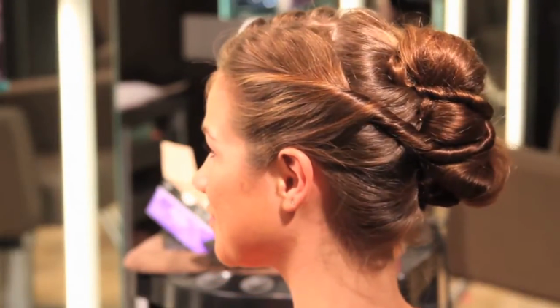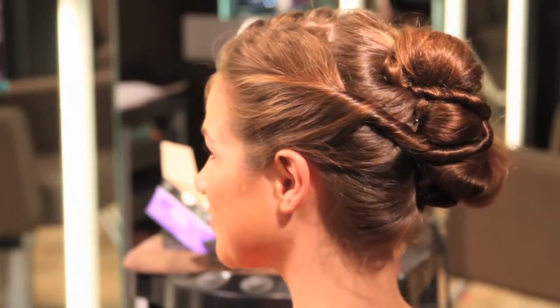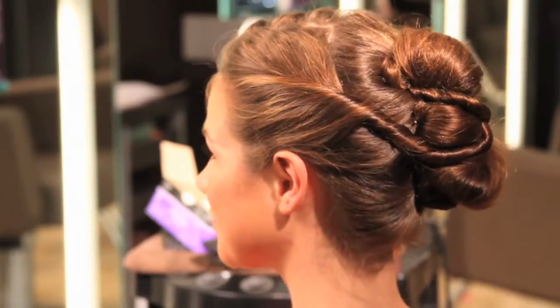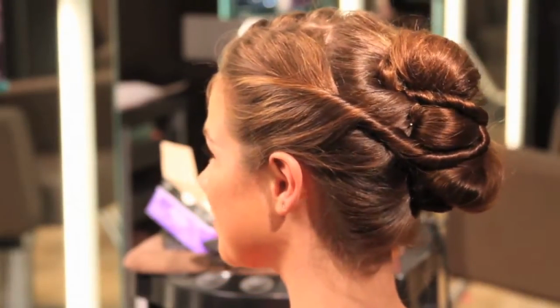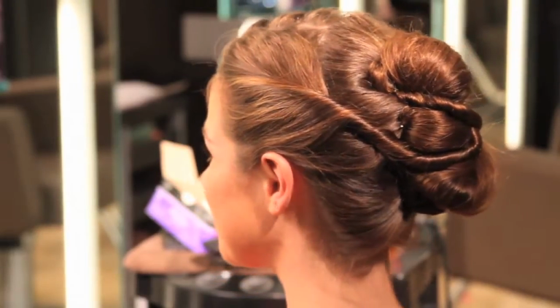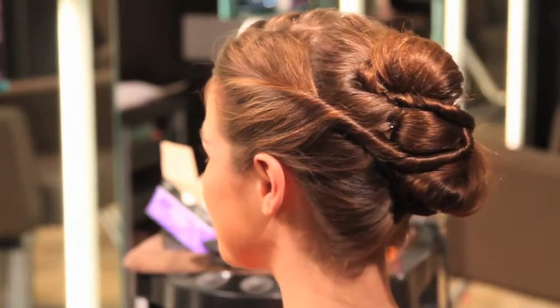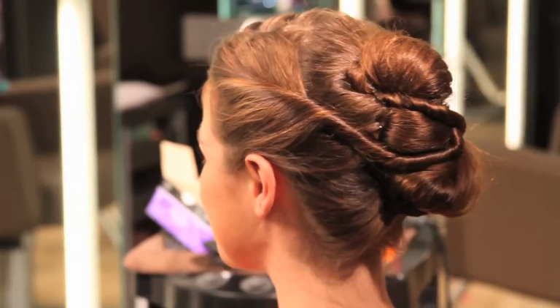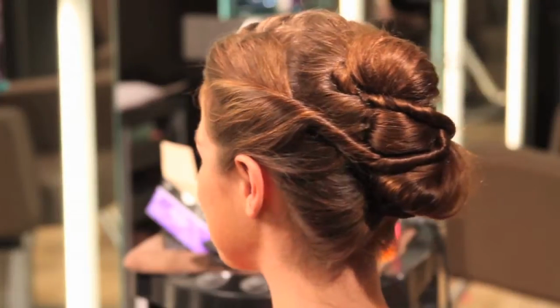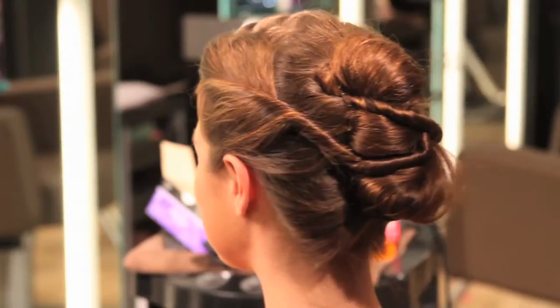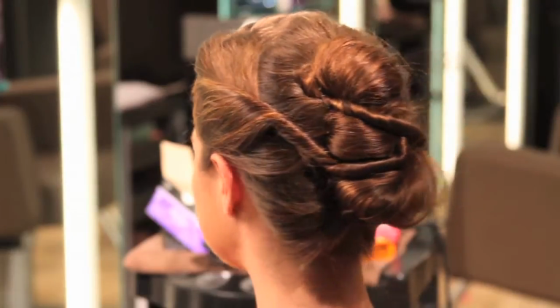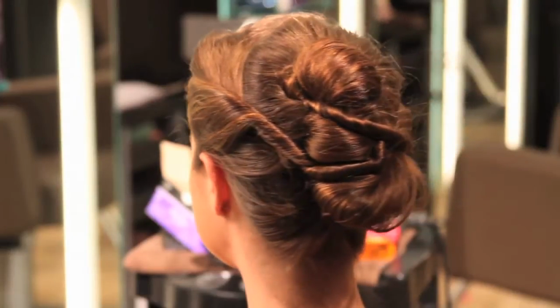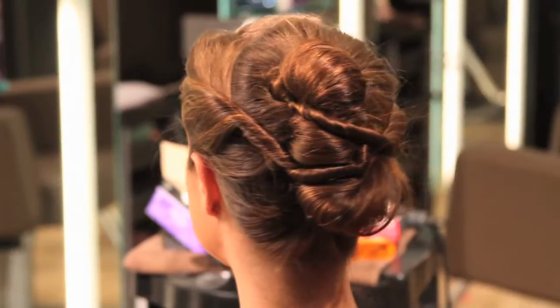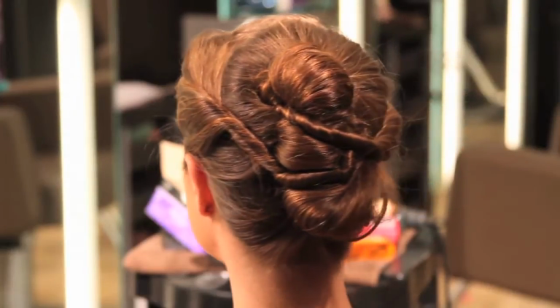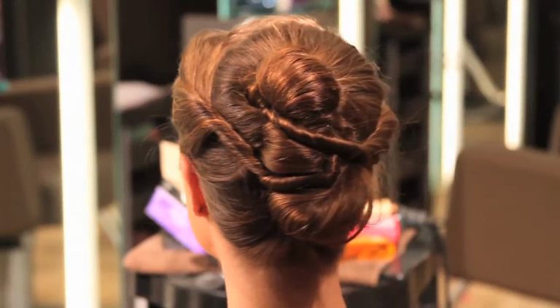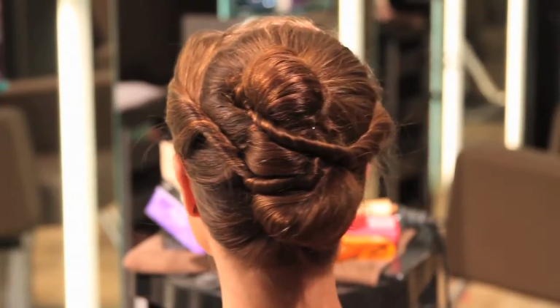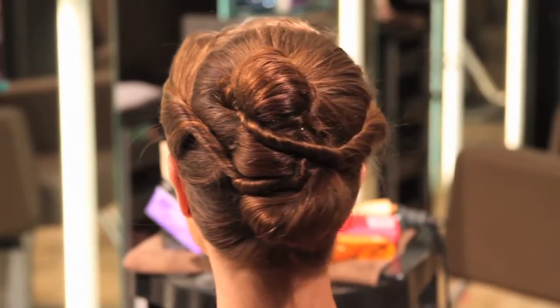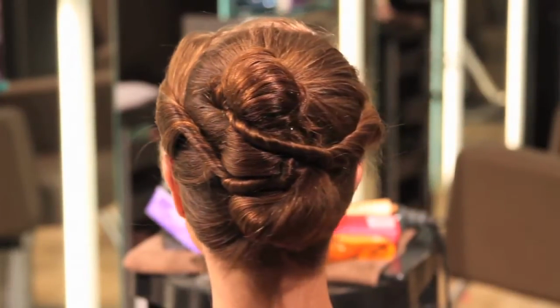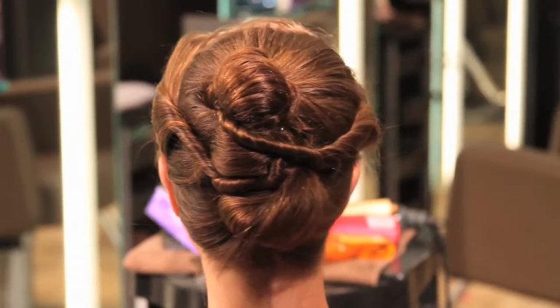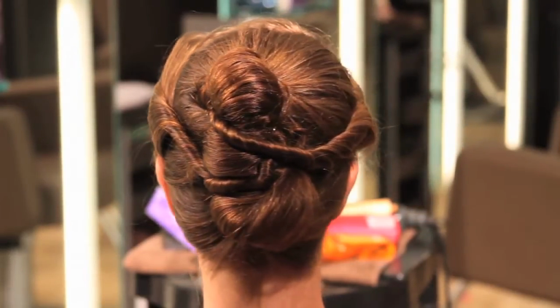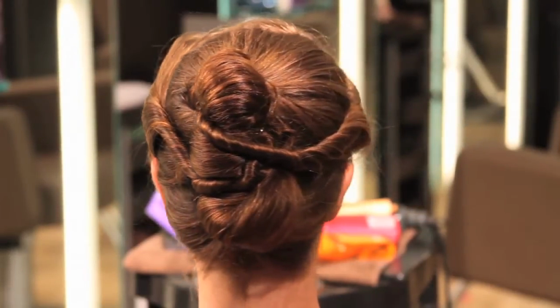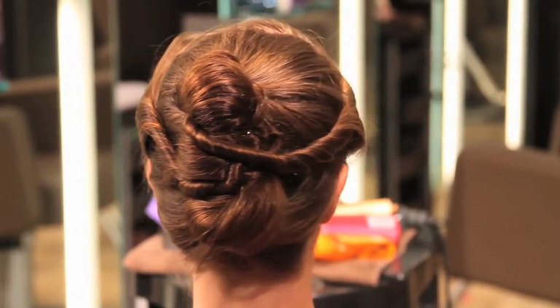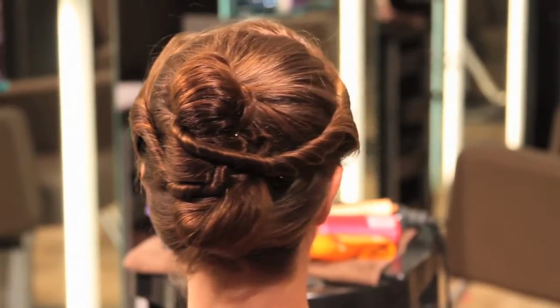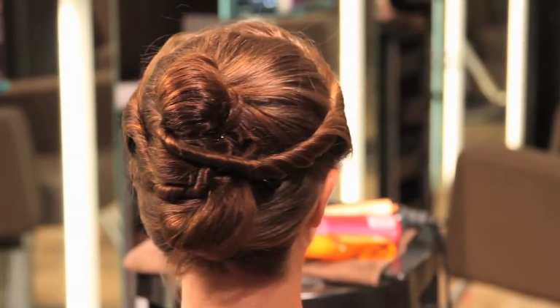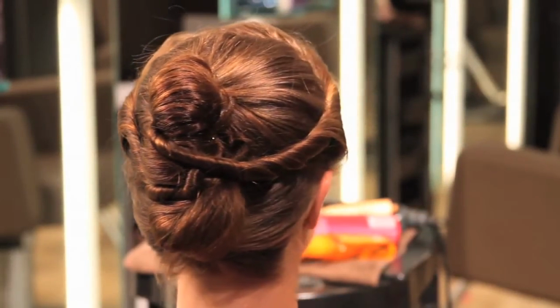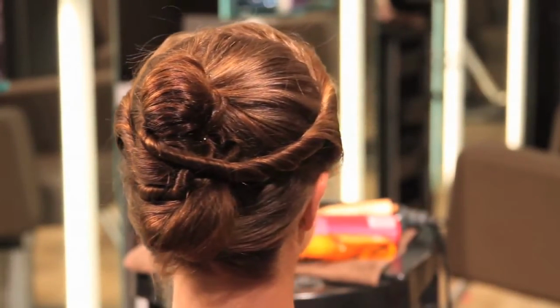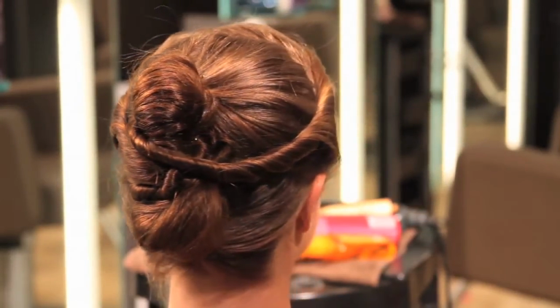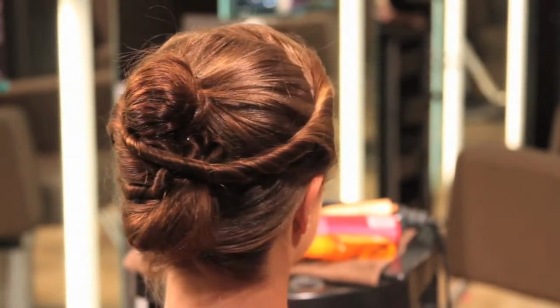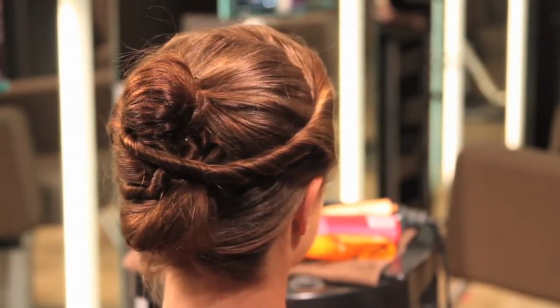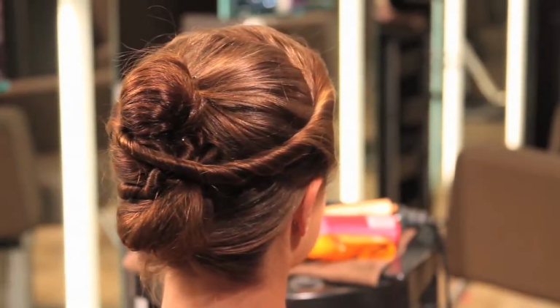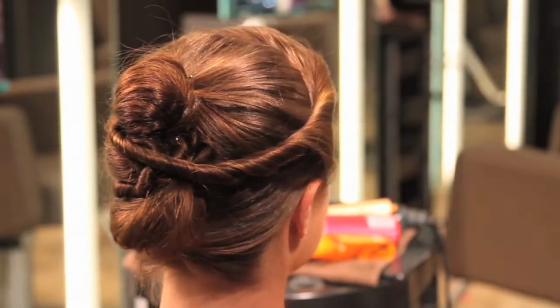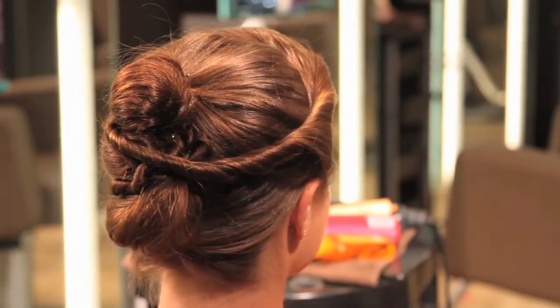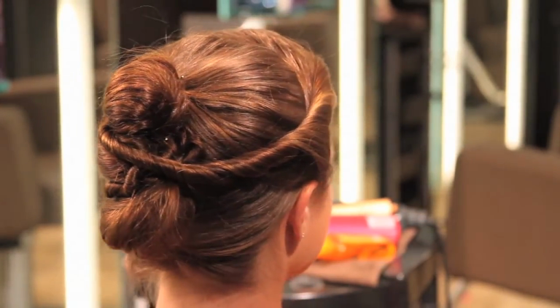In pinning up a hairstyle, we're going to section the hair into three sections.